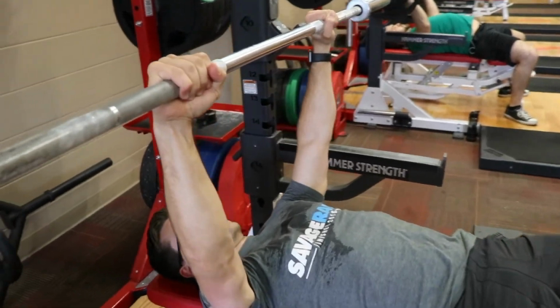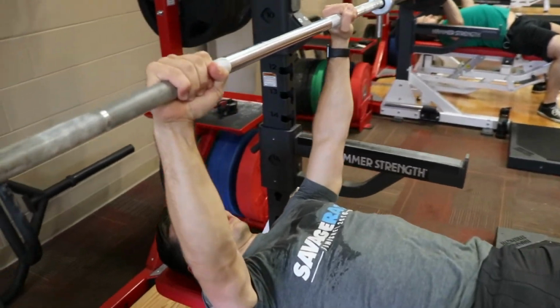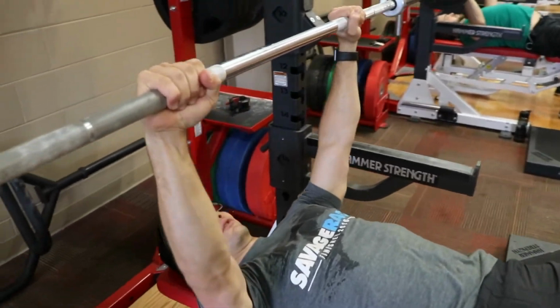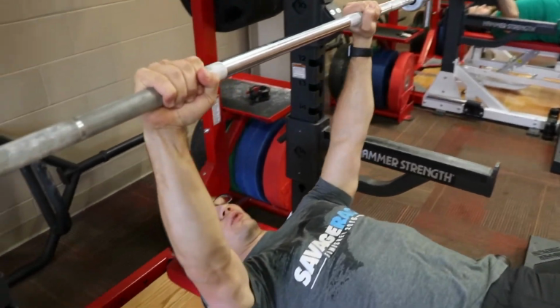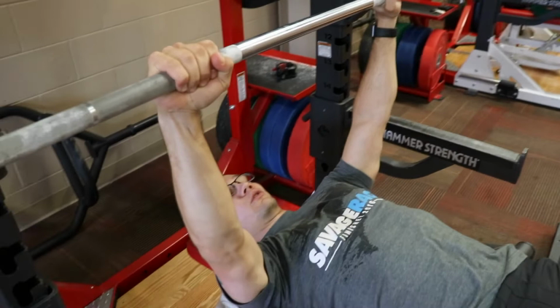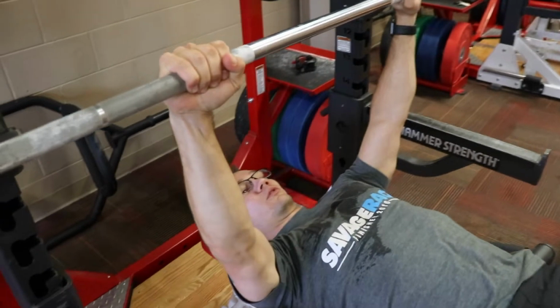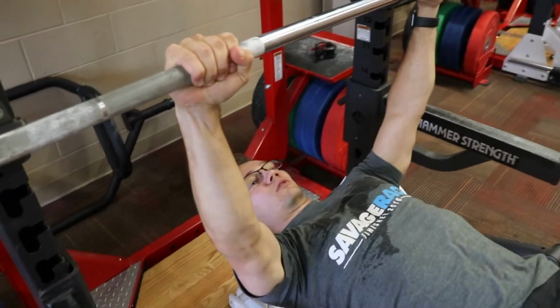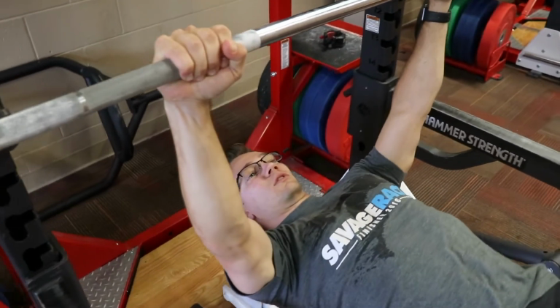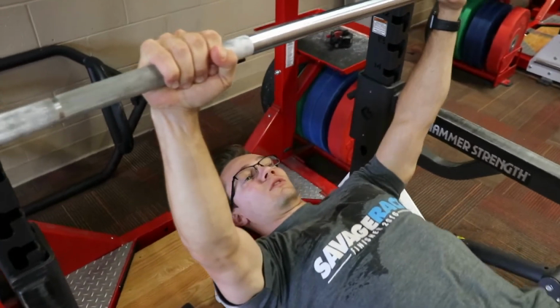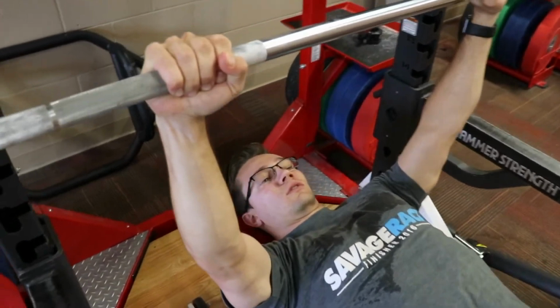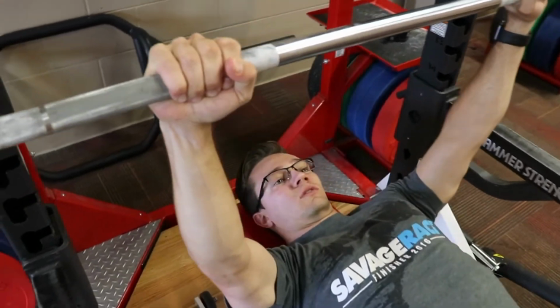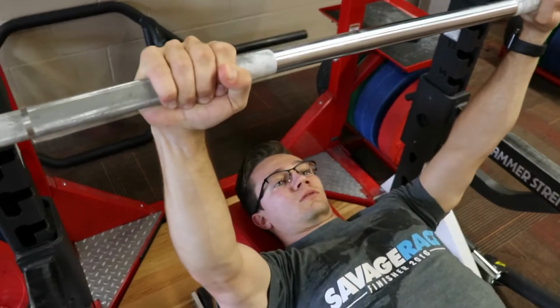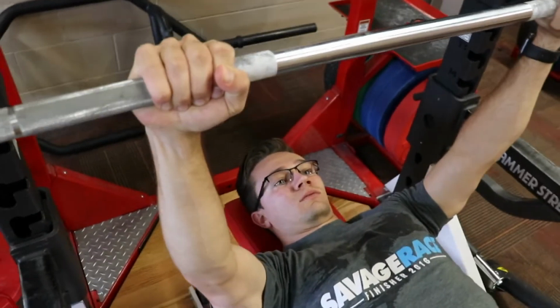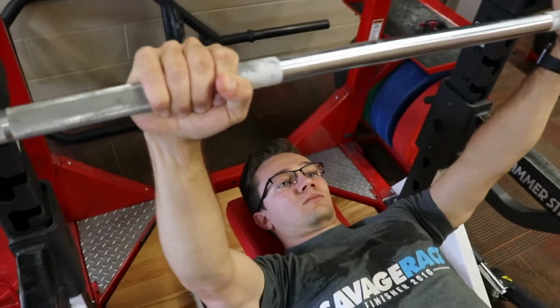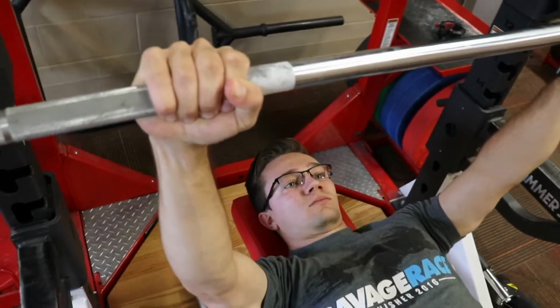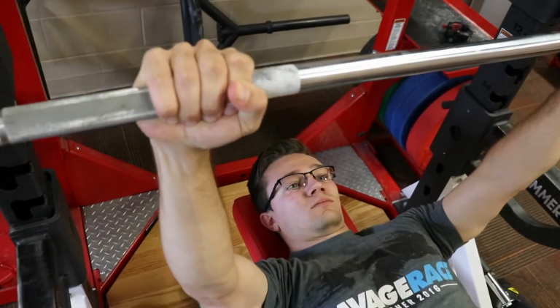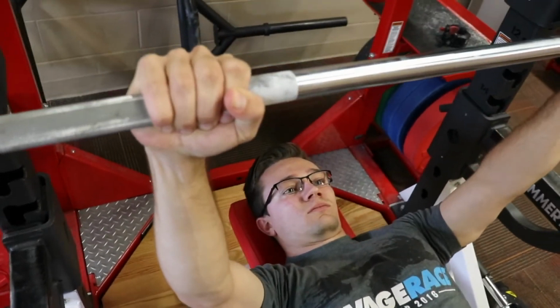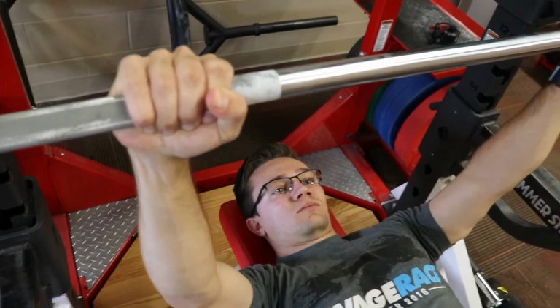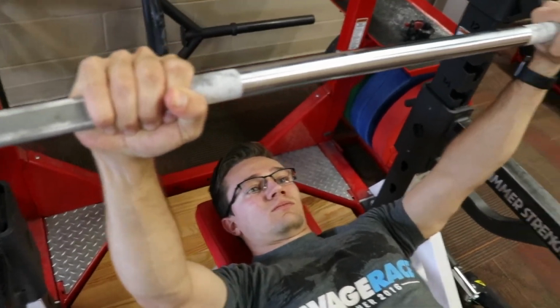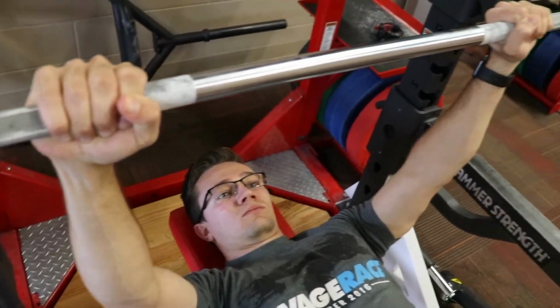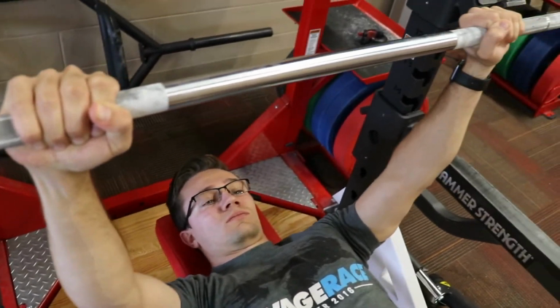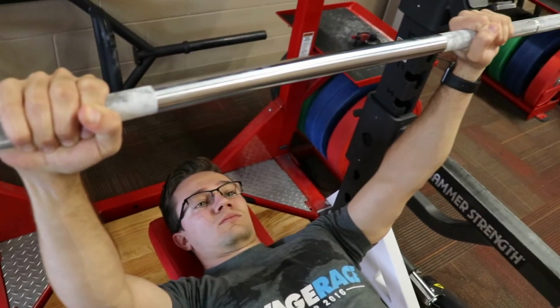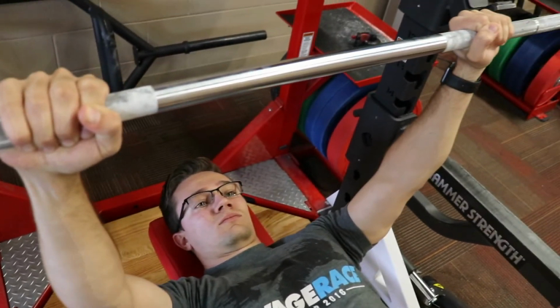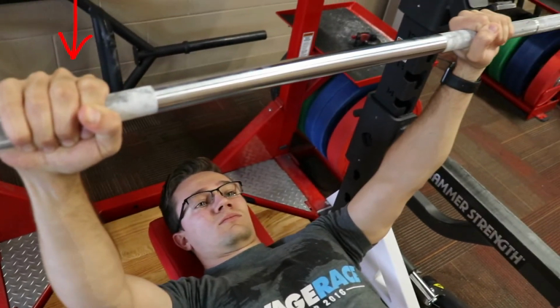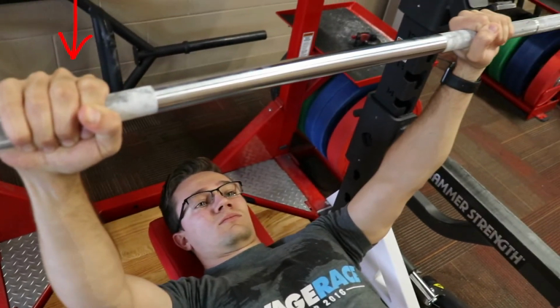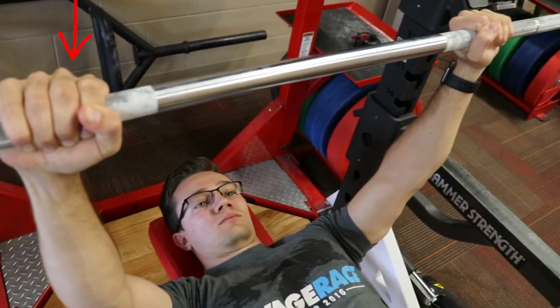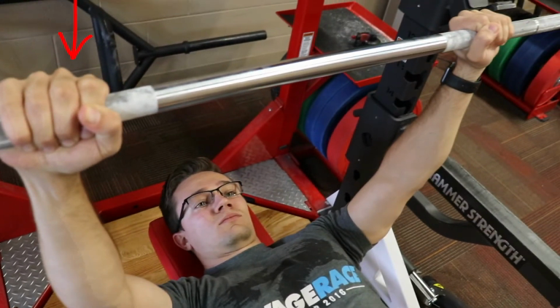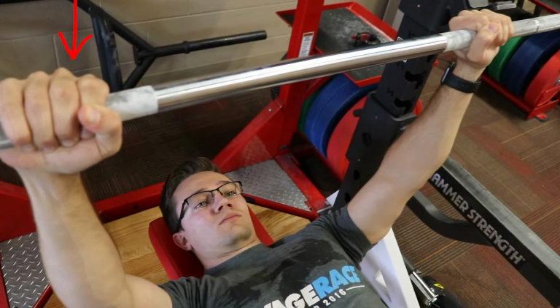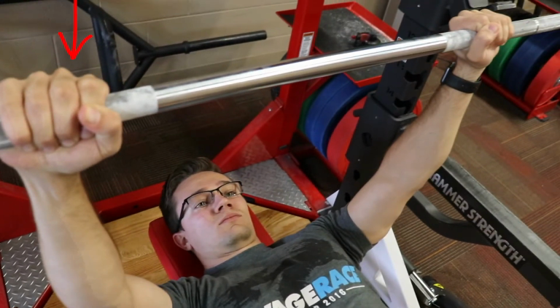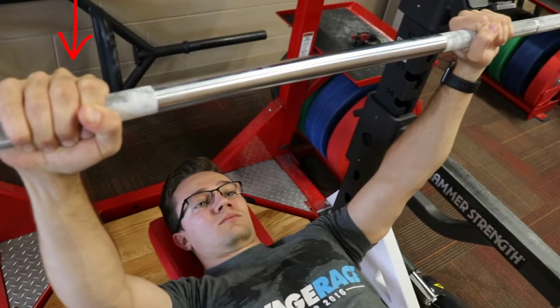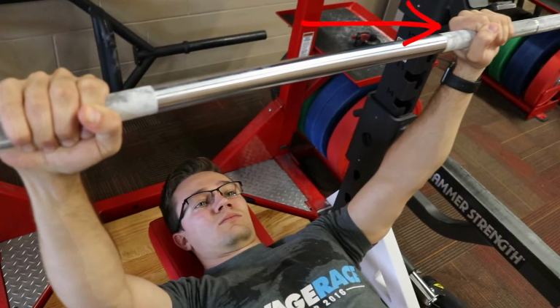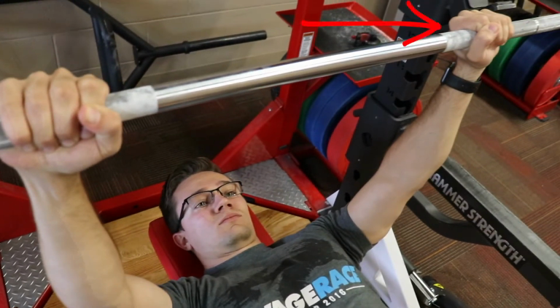Grip placement: notice how the hands are directly outside of the shoulders and the hands are completely wrapped around the bar.